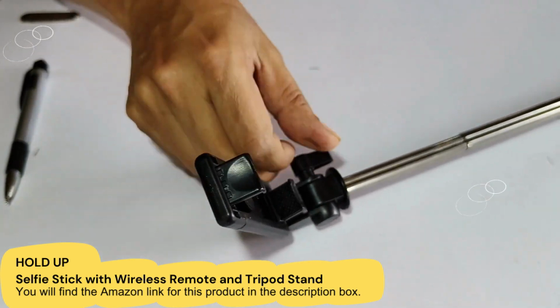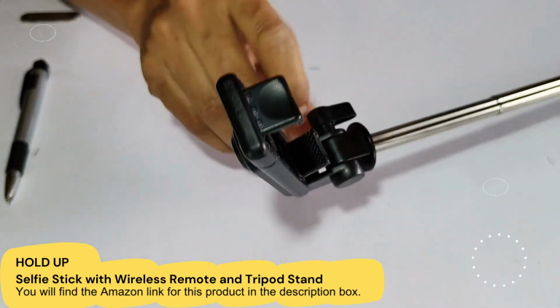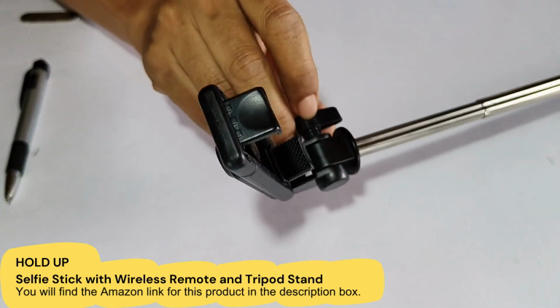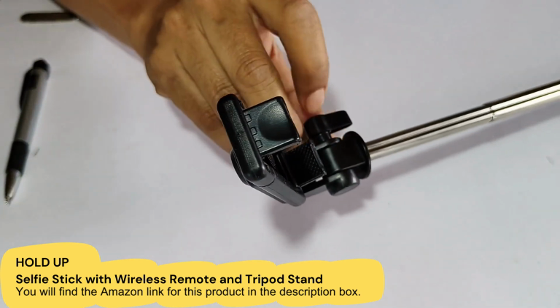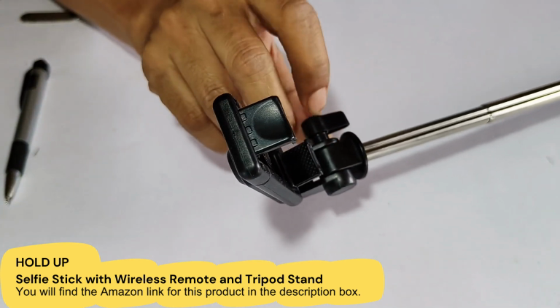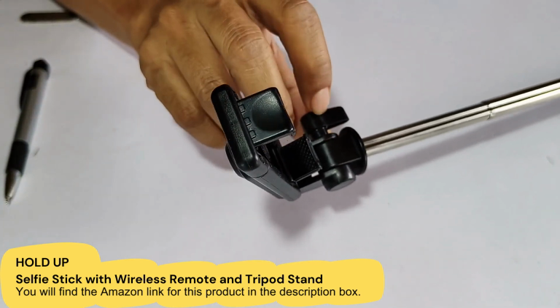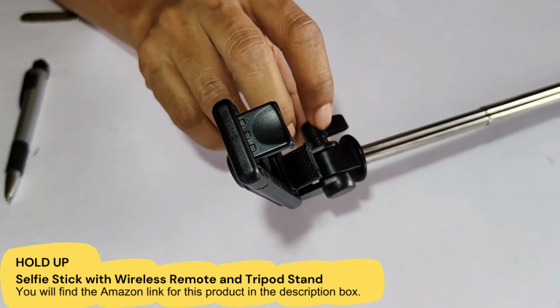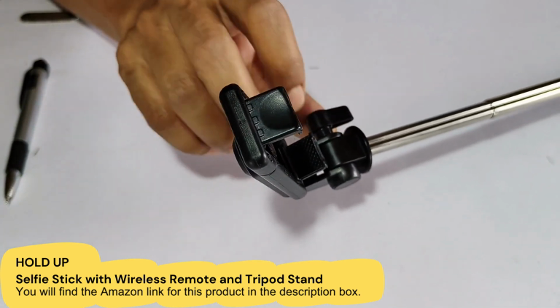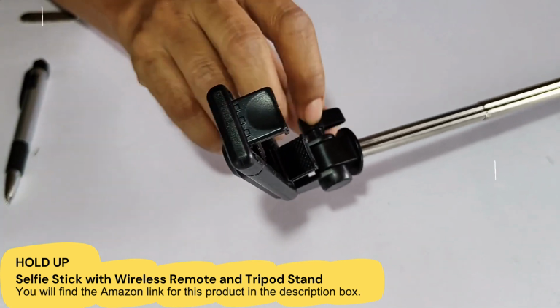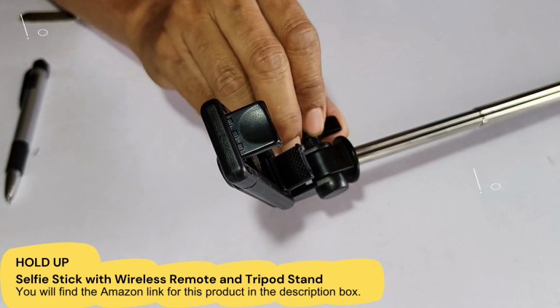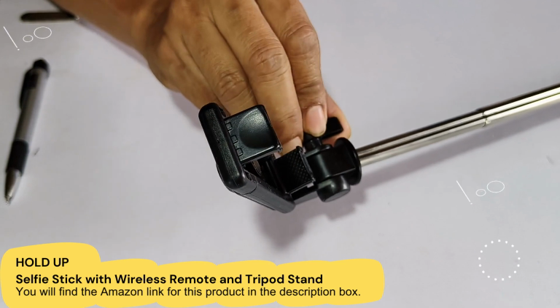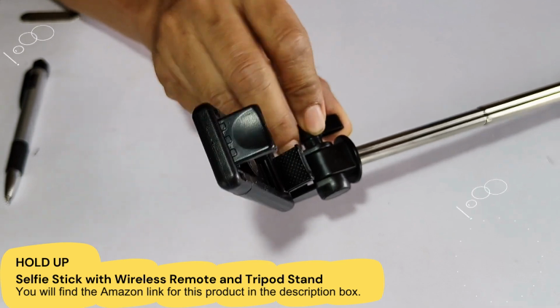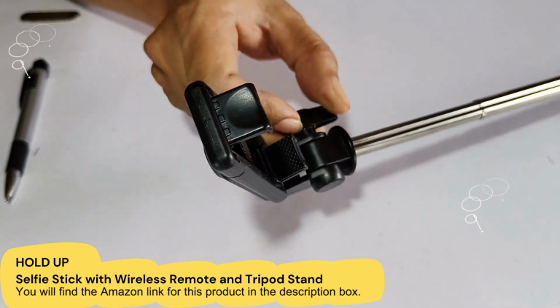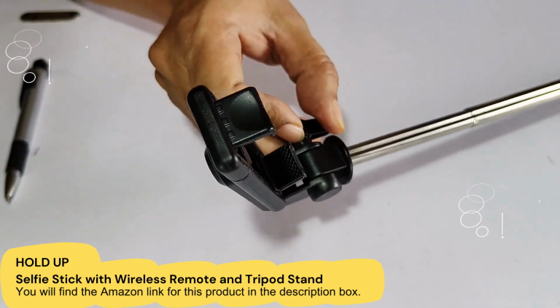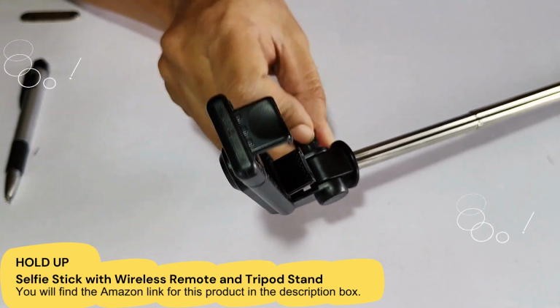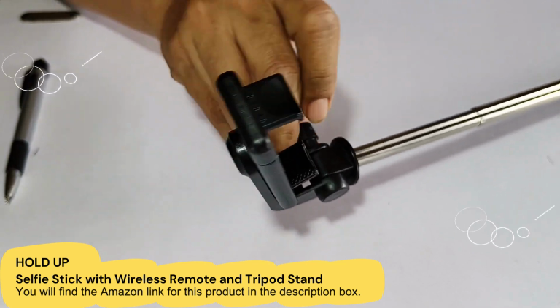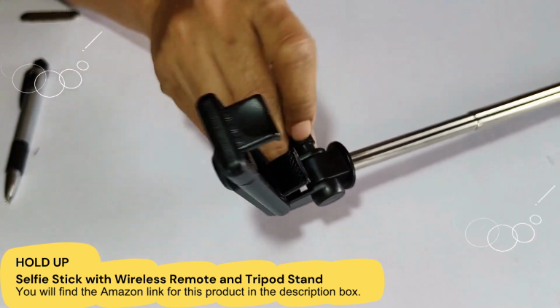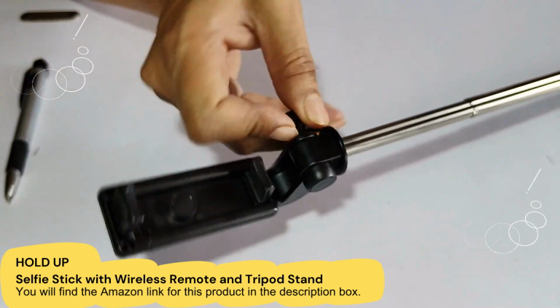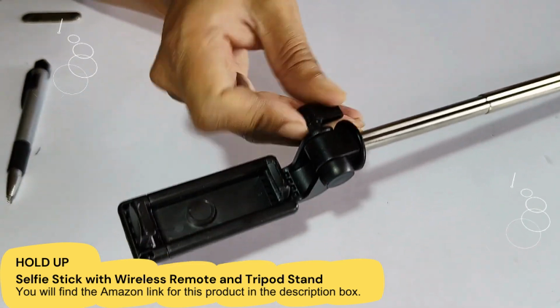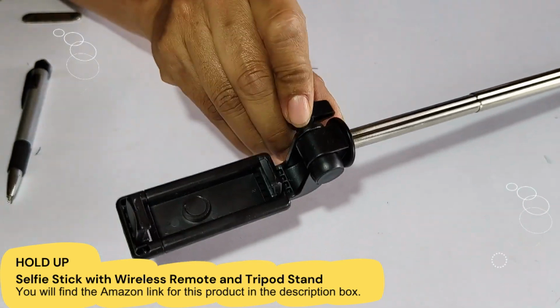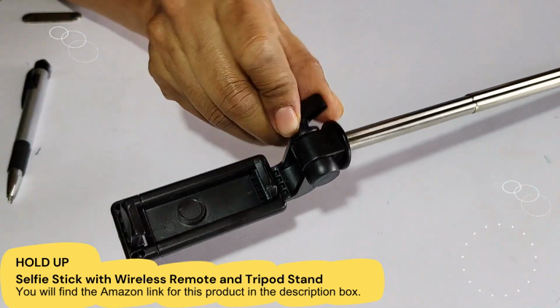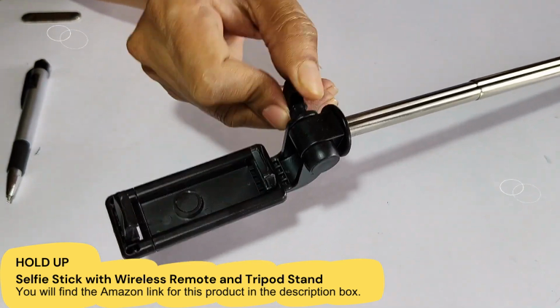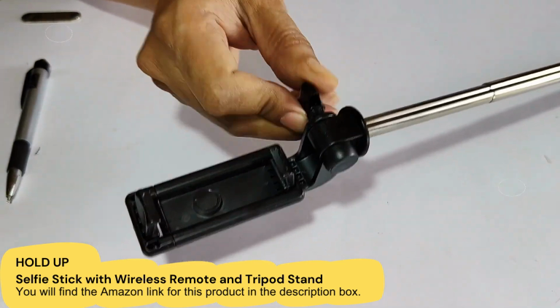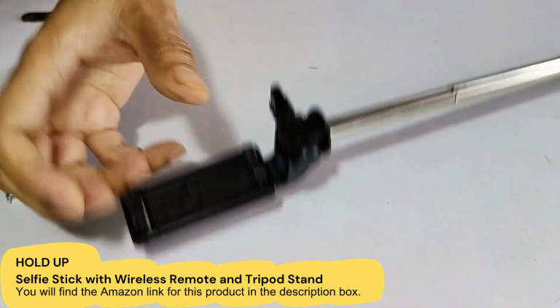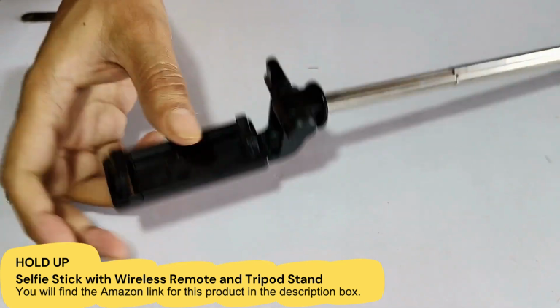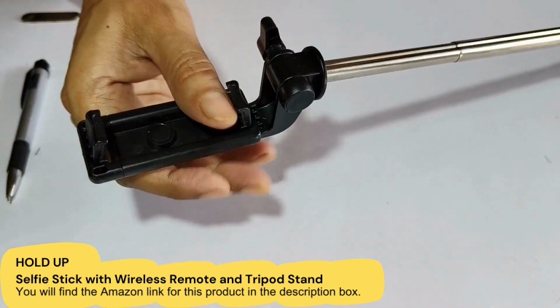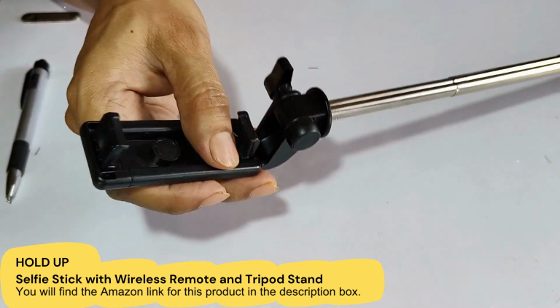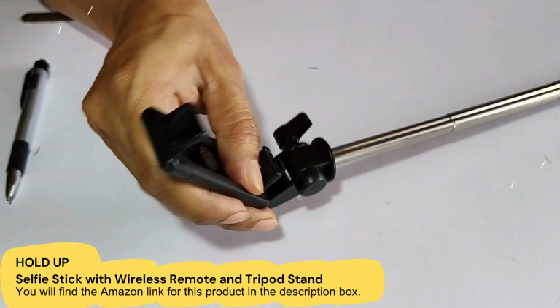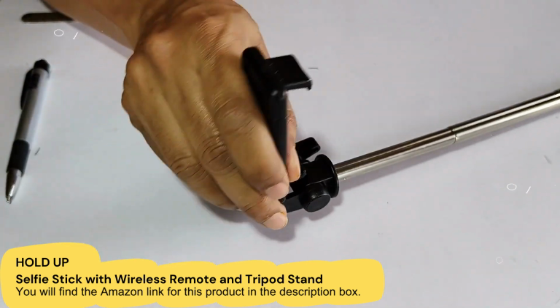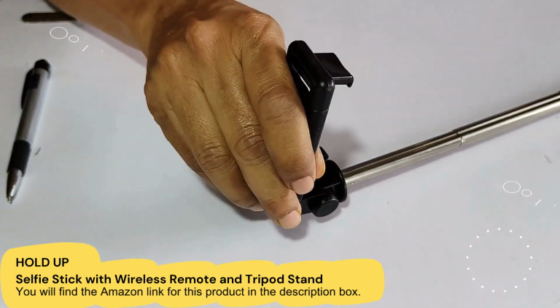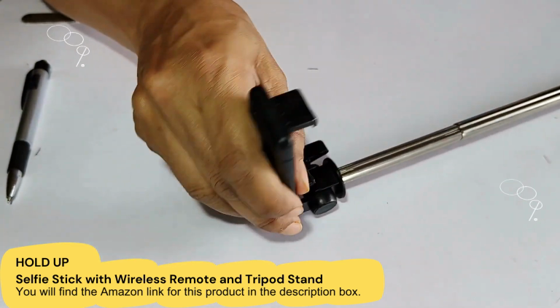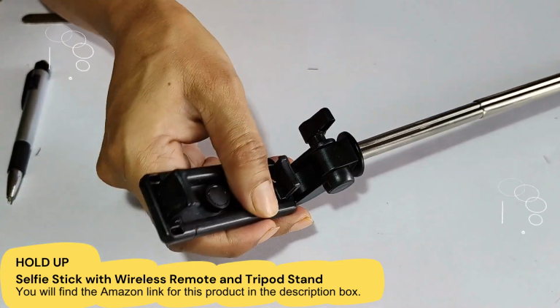This is adjustable, and from here if you want to tighten it, you can tighten it from here. You can also adjust this one.